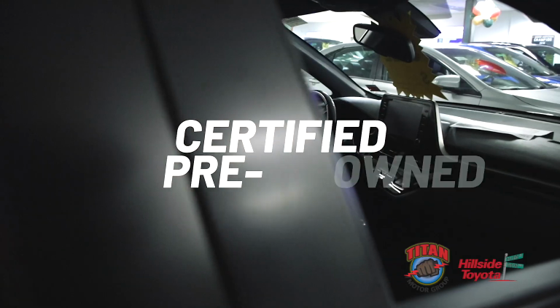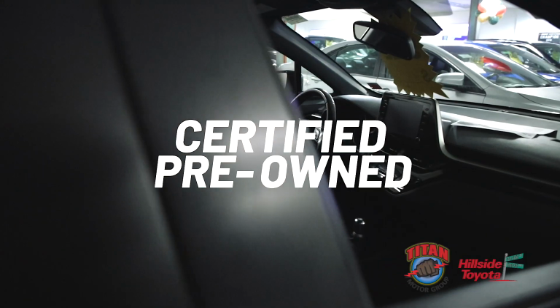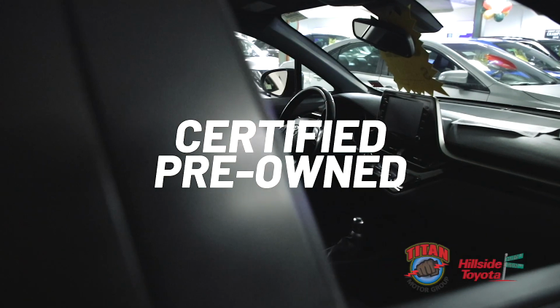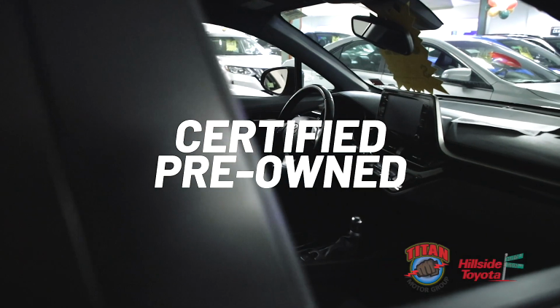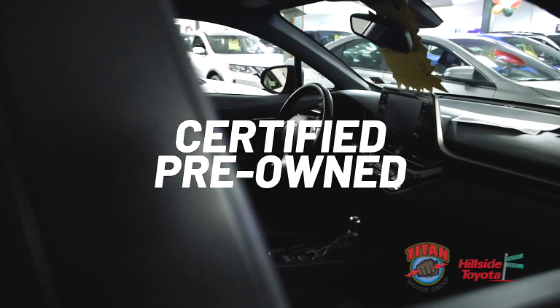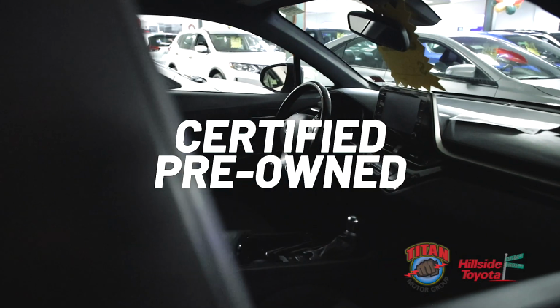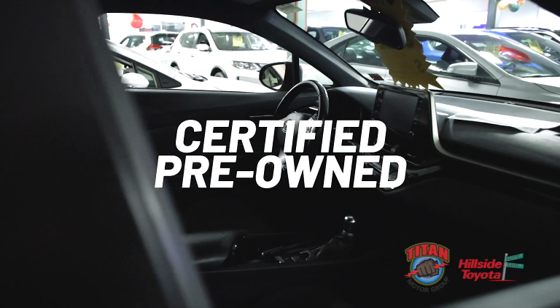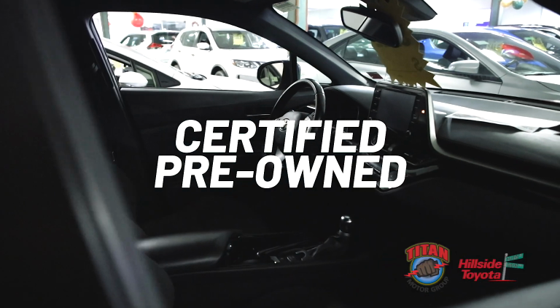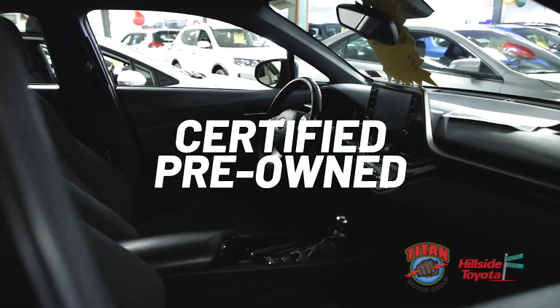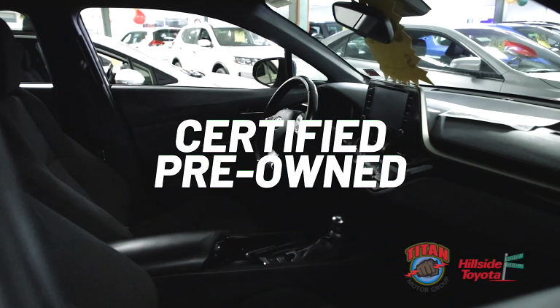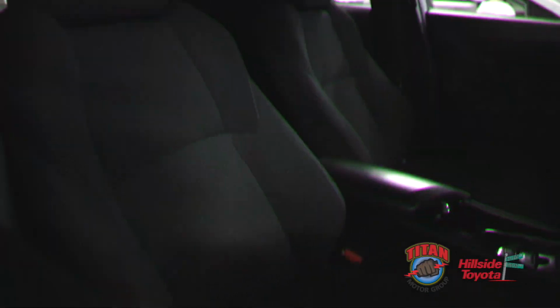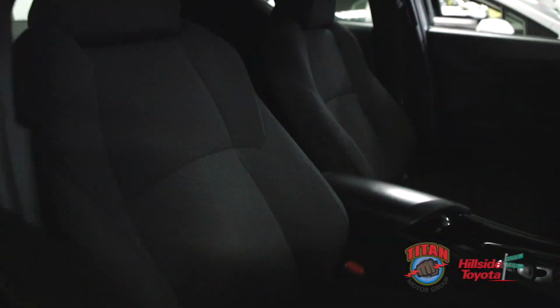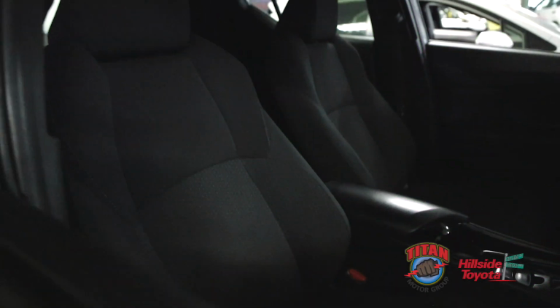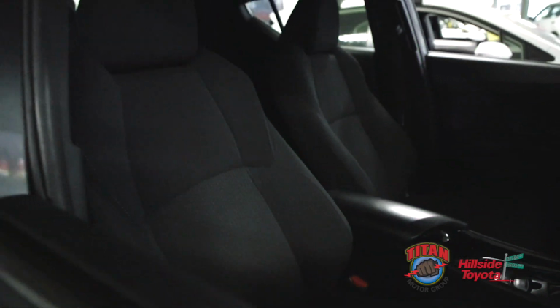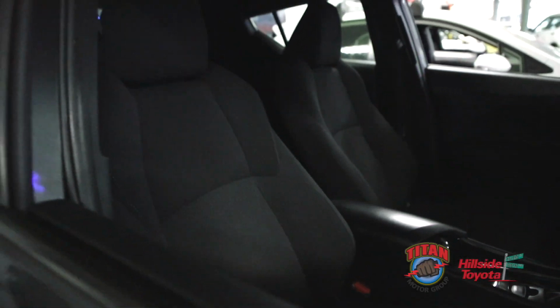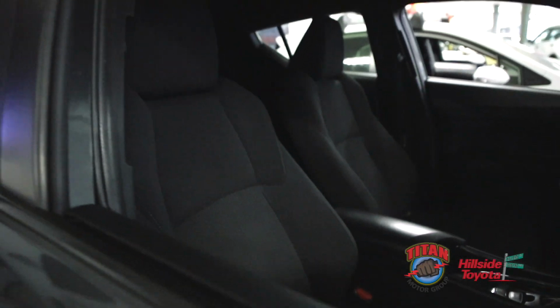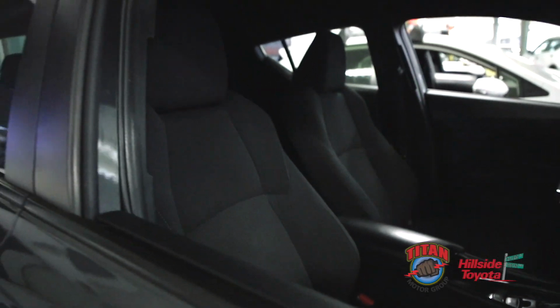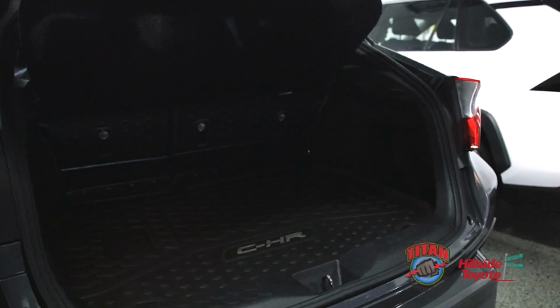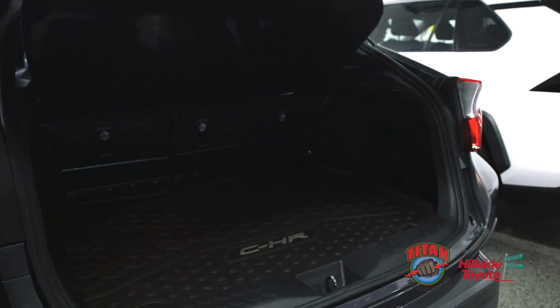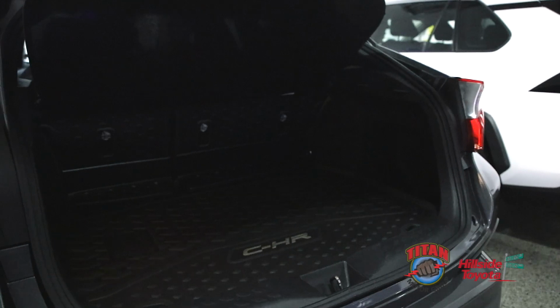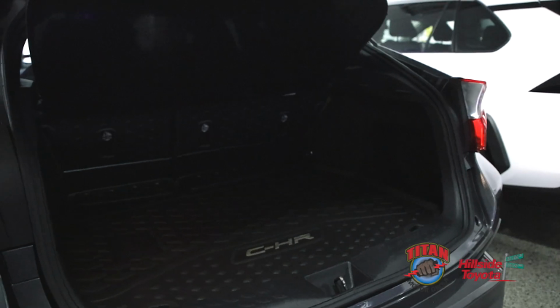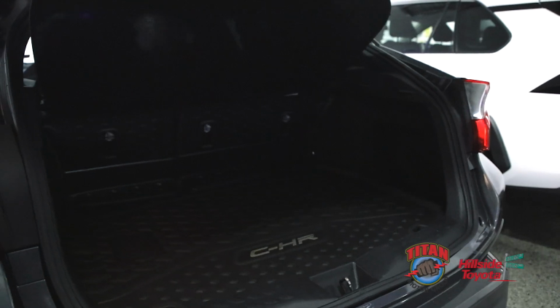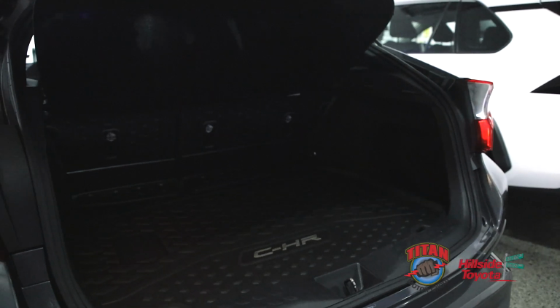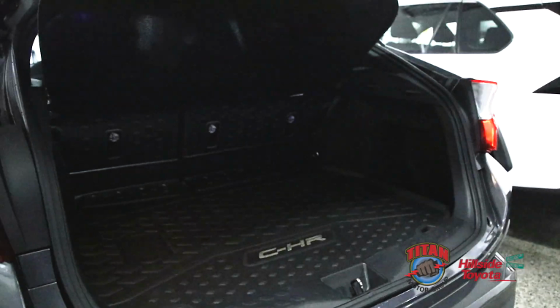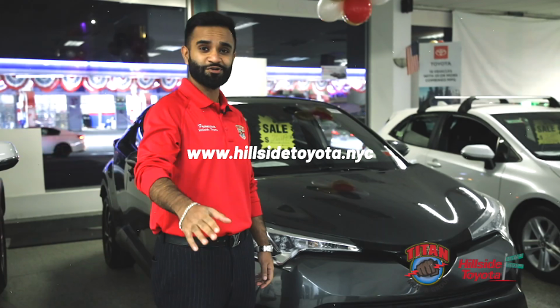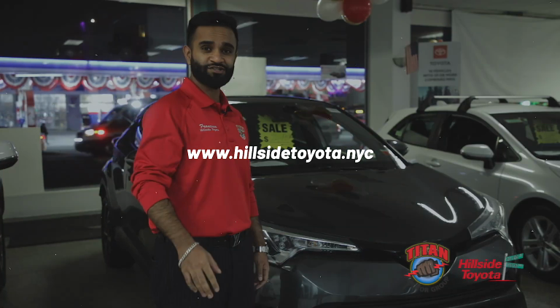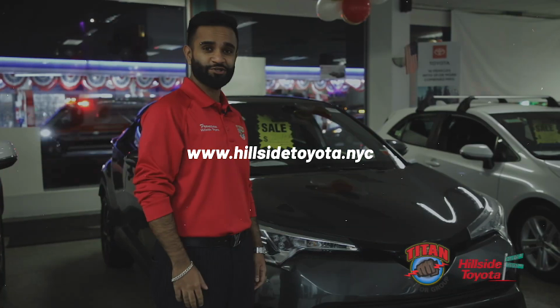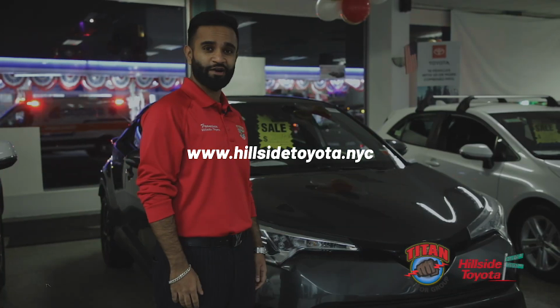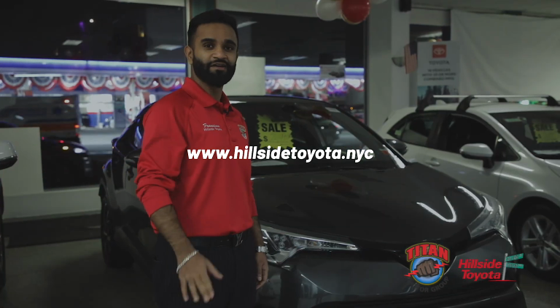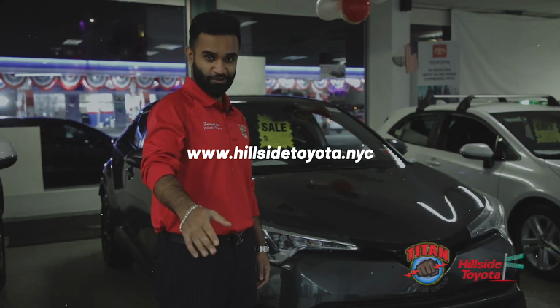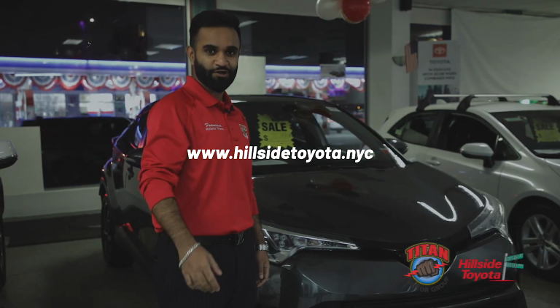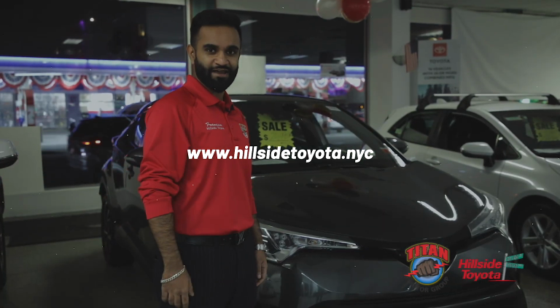Certified pre-owned, went through a 160-point inspection by Toyota certified technicians, so rest assured you're in good hands.